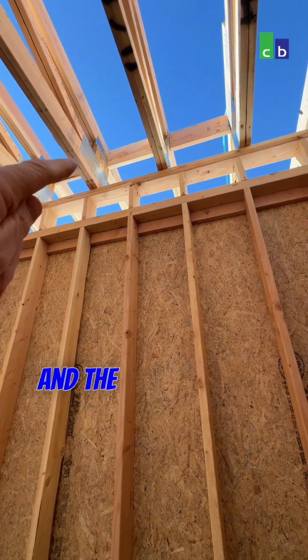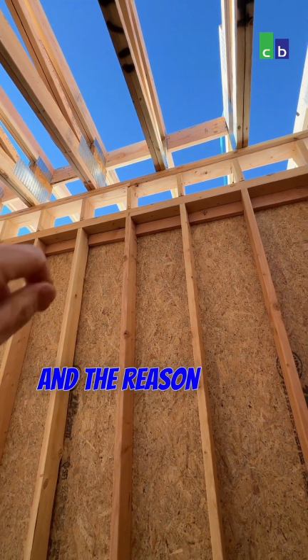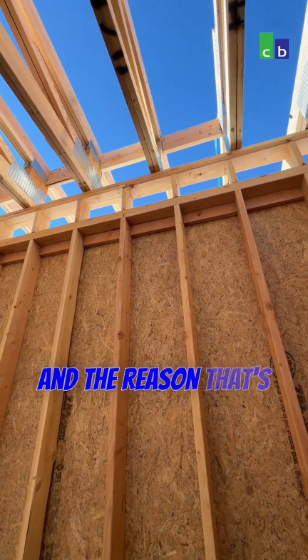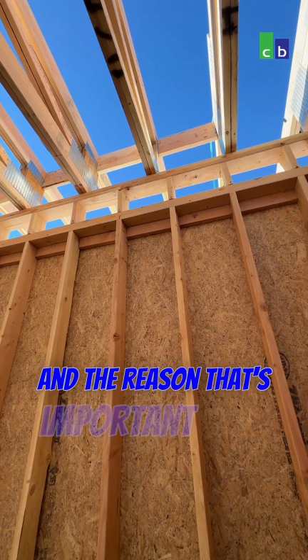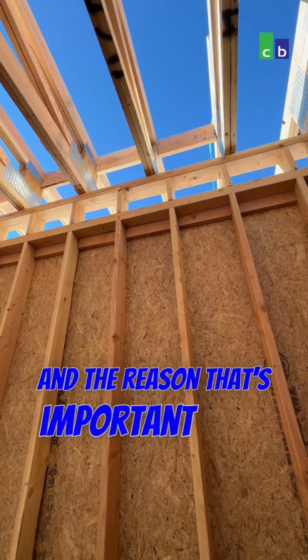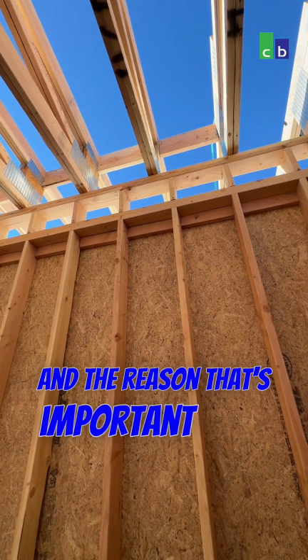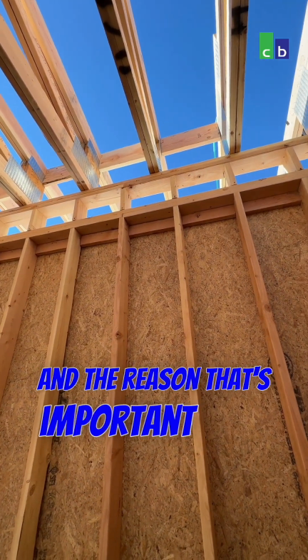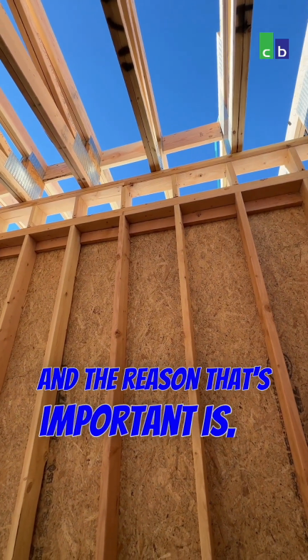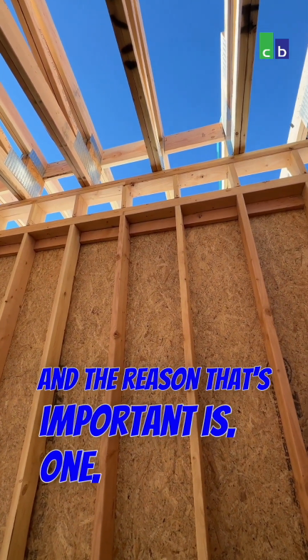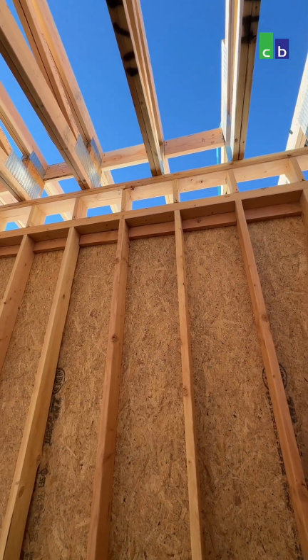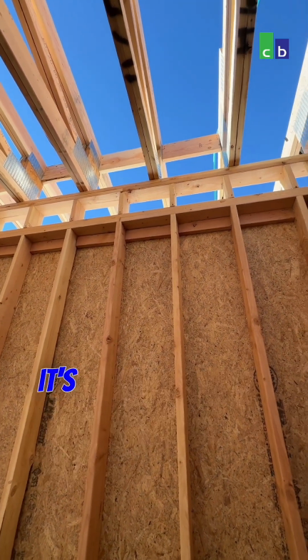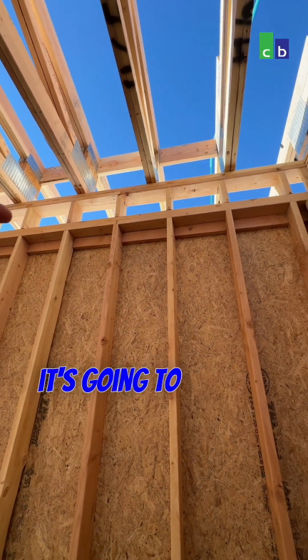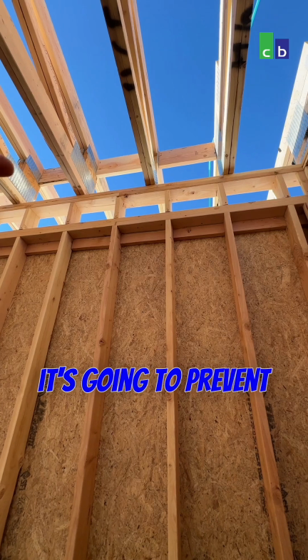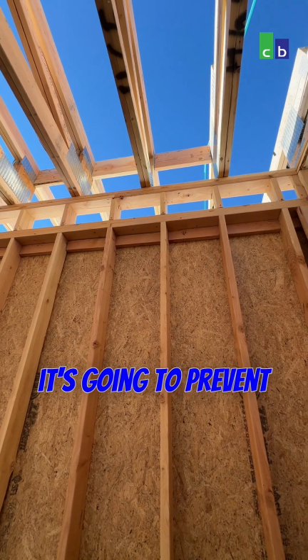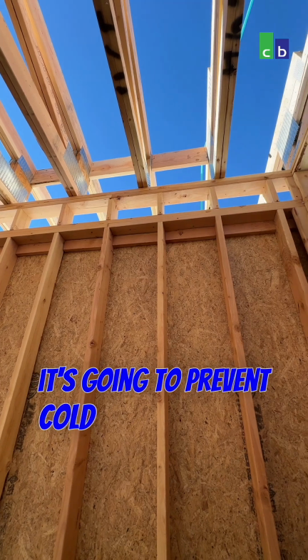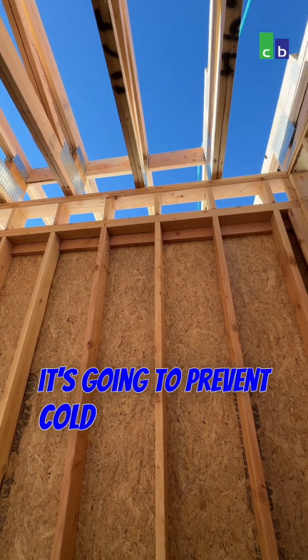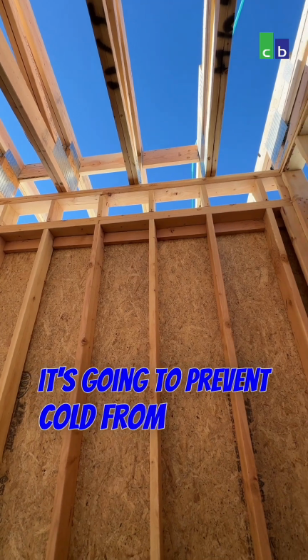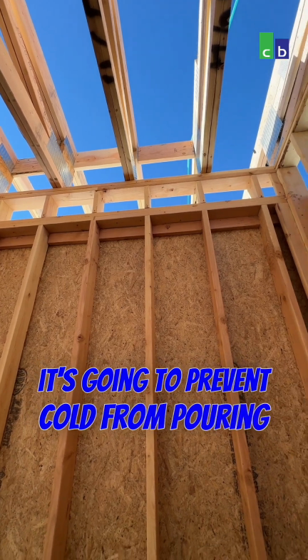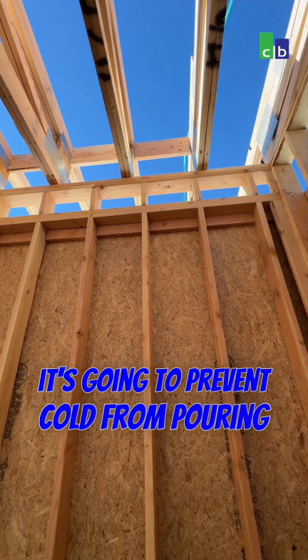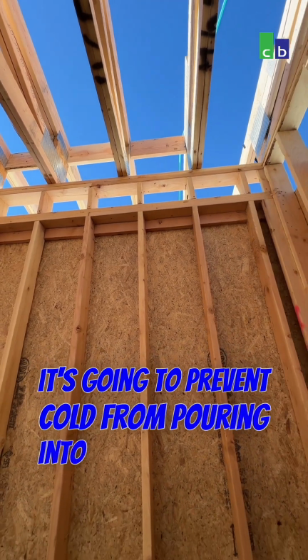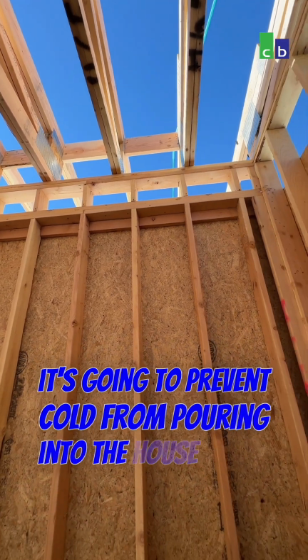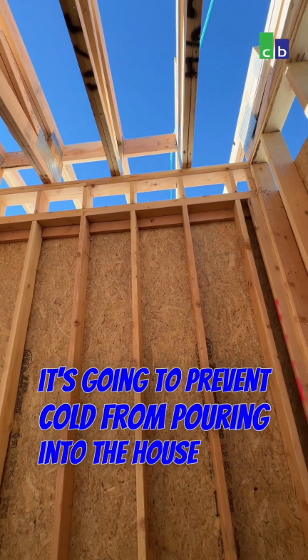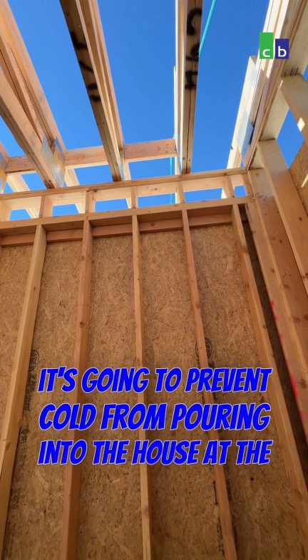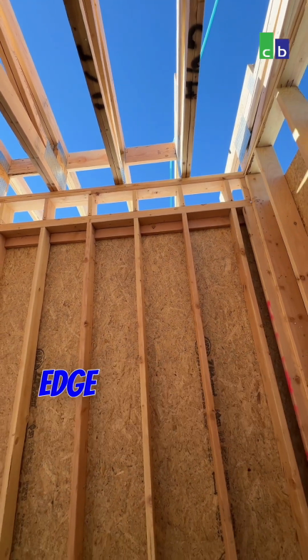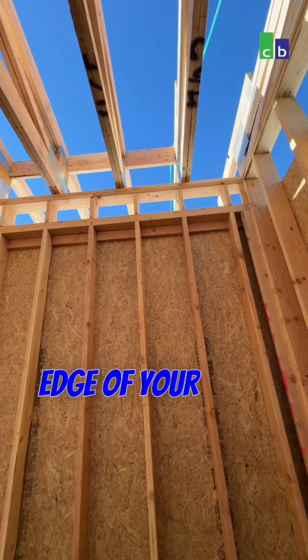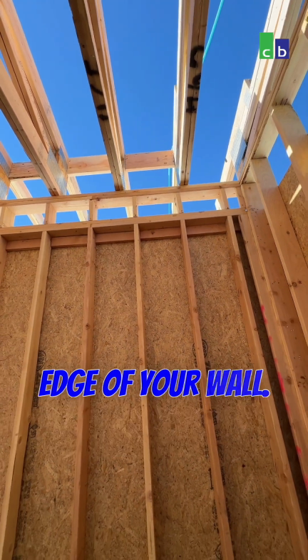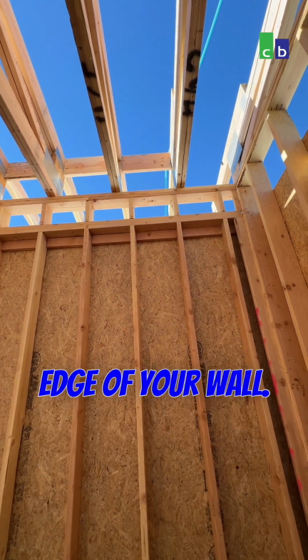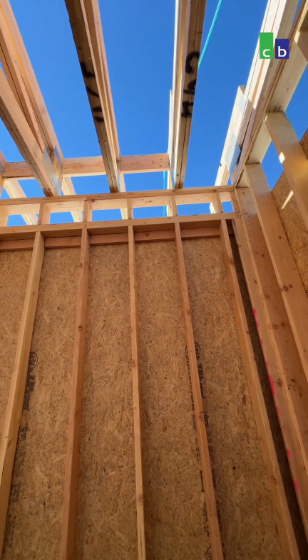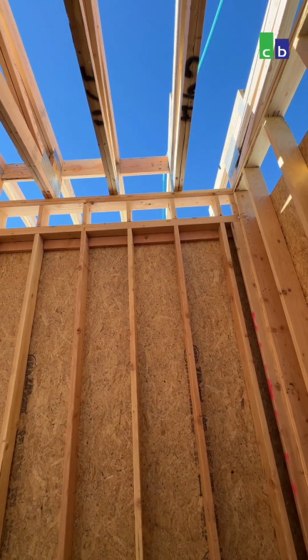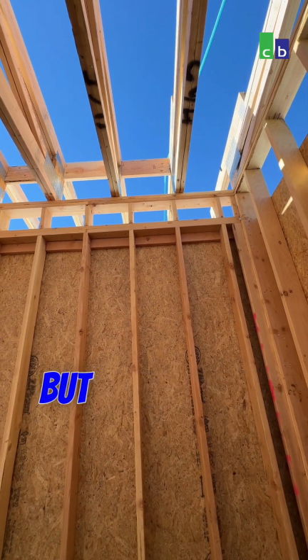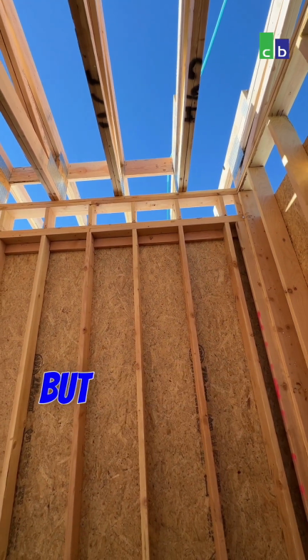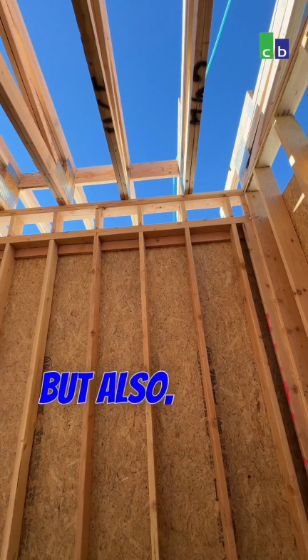The reason that's important is, one, it's going to prevent cold from pouring into the house at the edge of your wall.